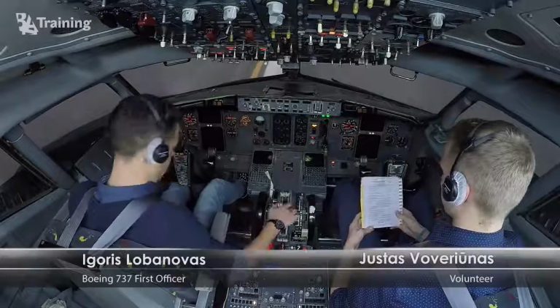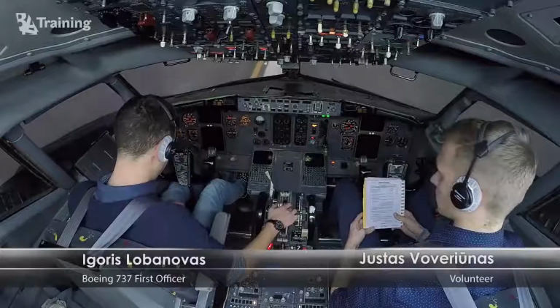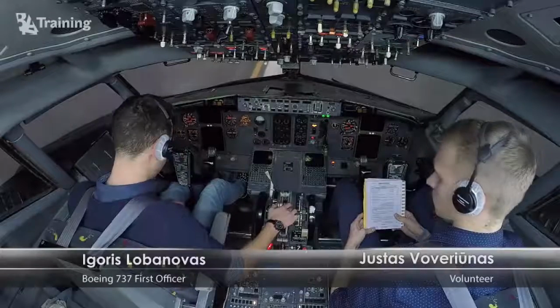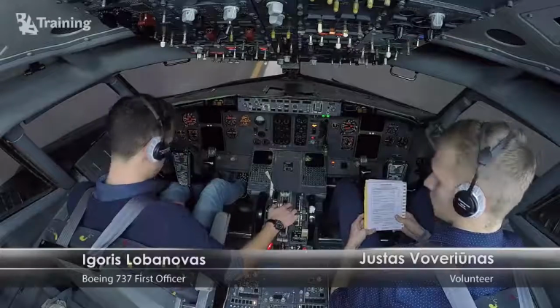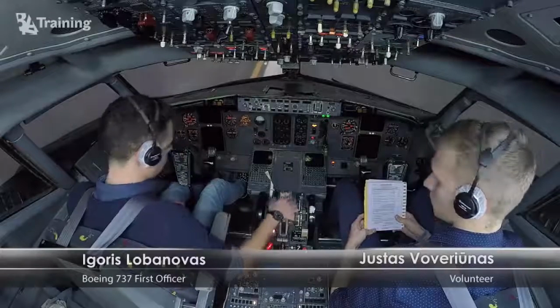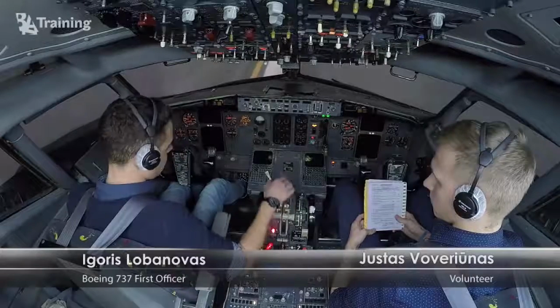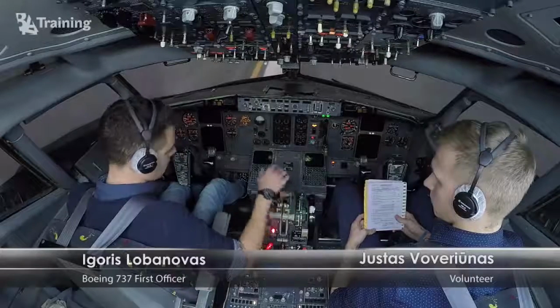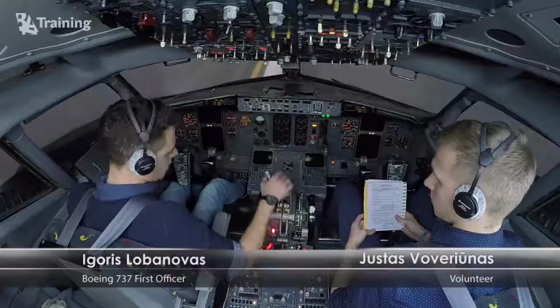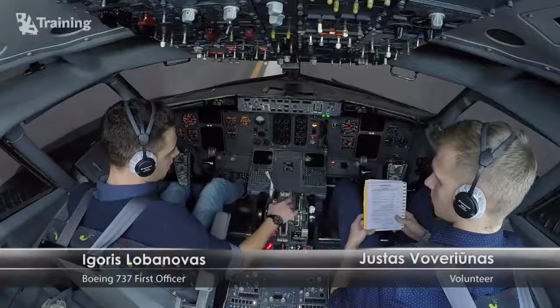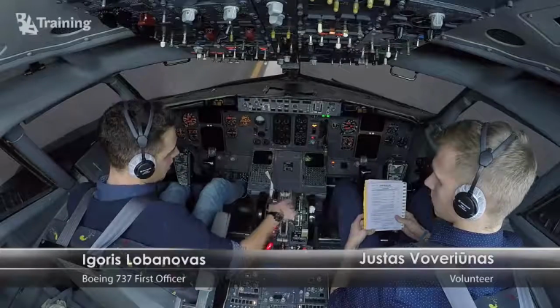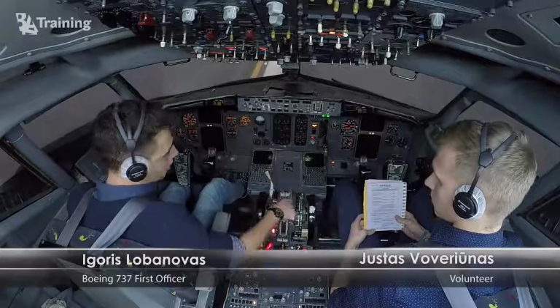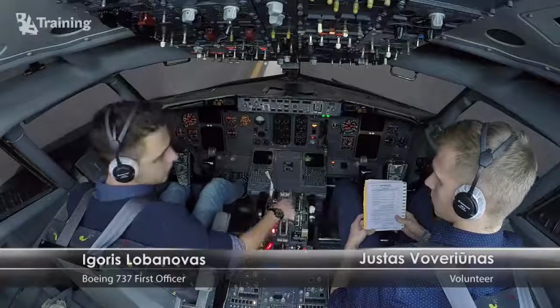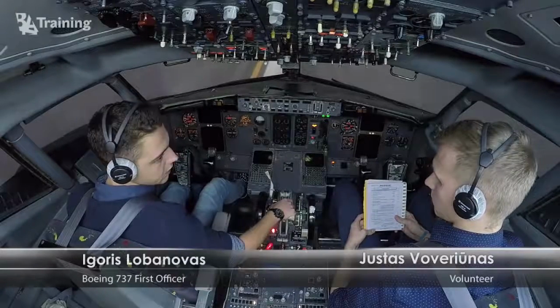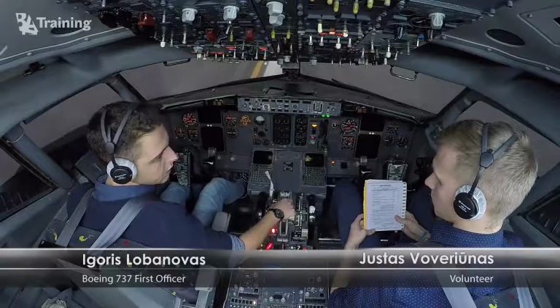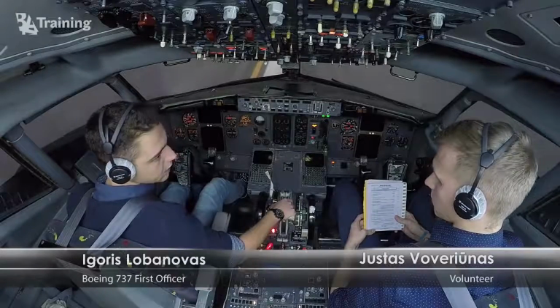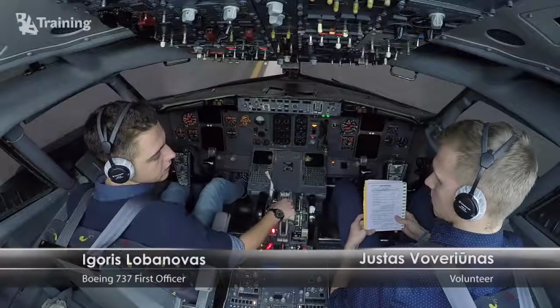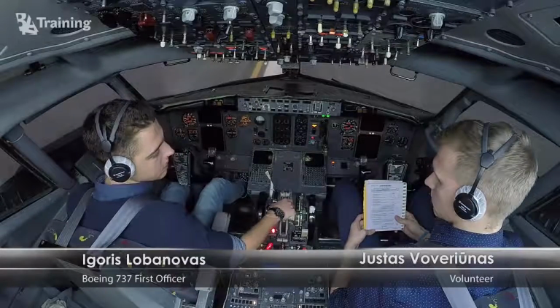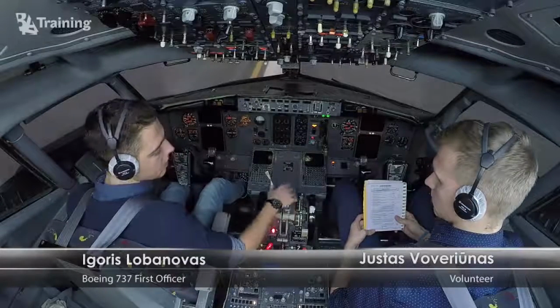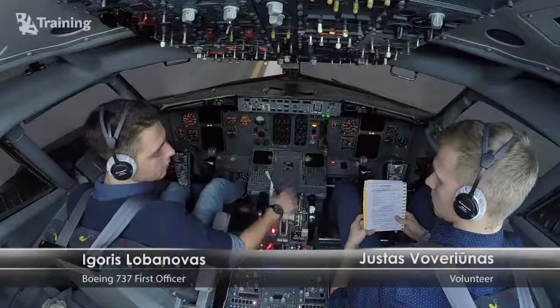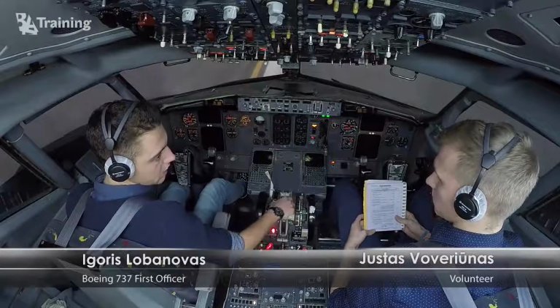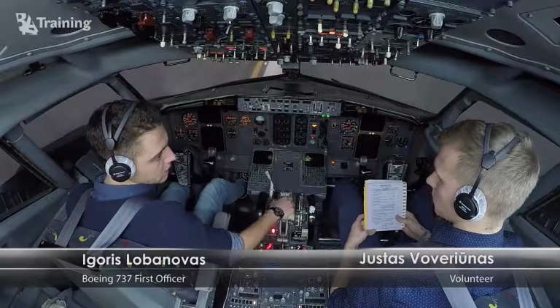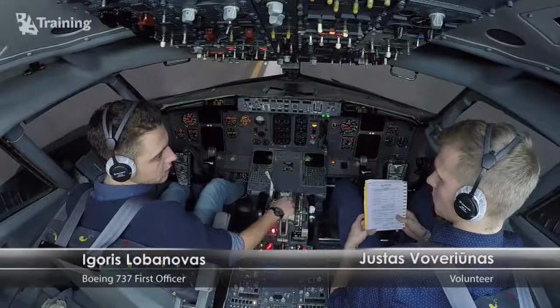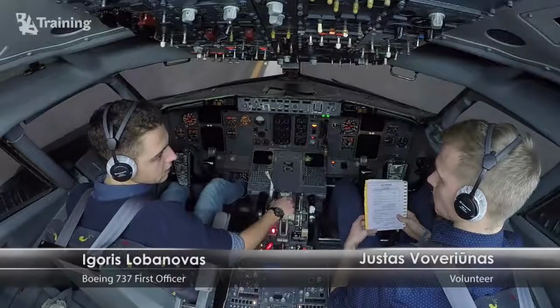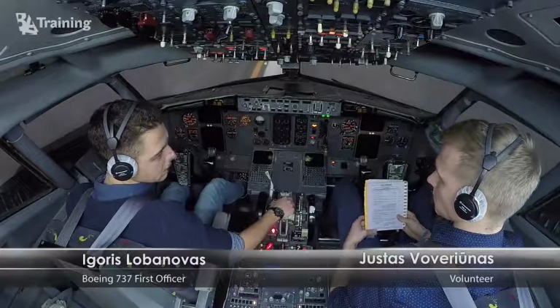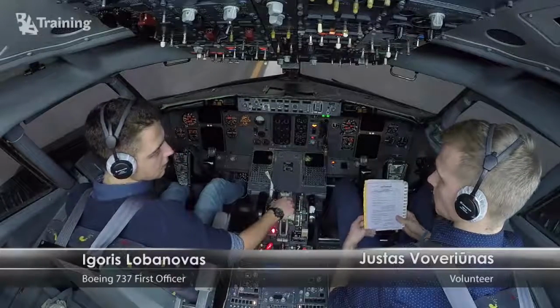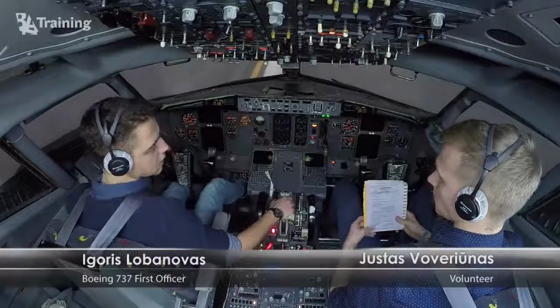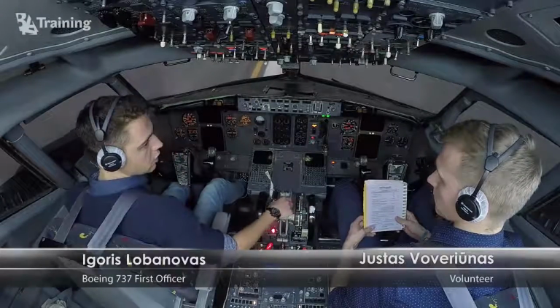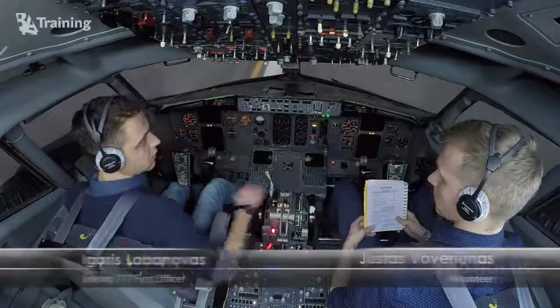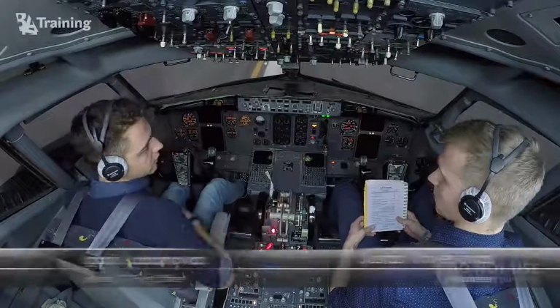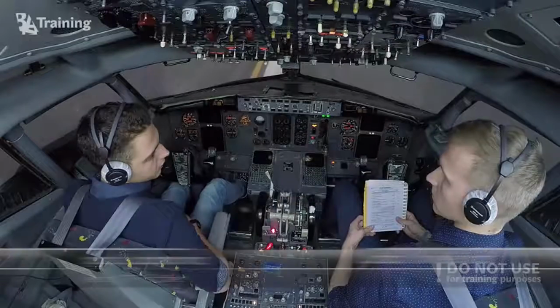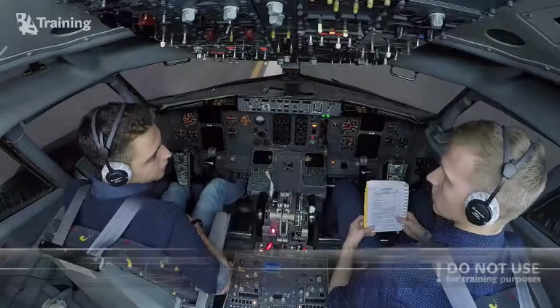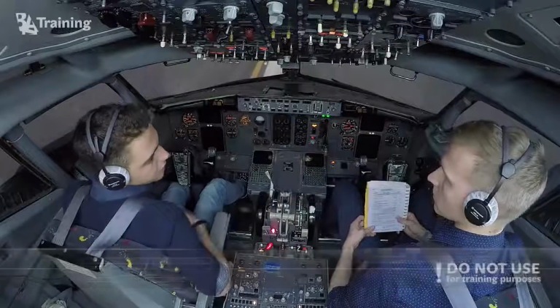Okay, we leave the aircraft last — so prepare for evacuation.